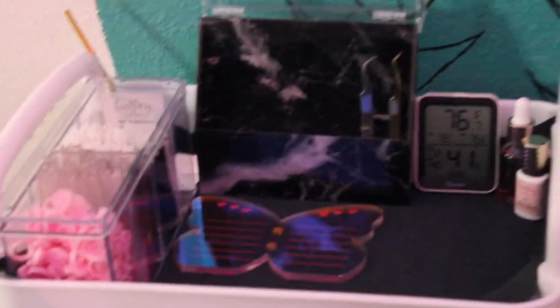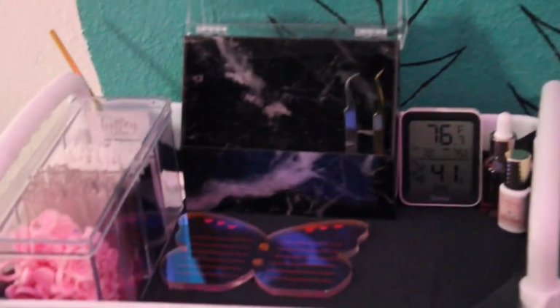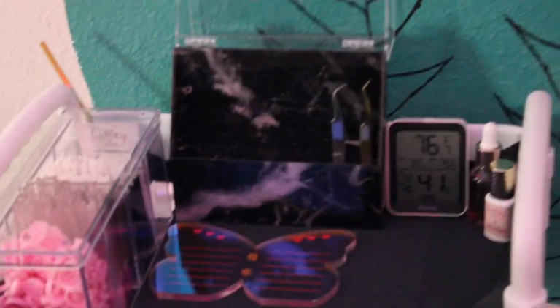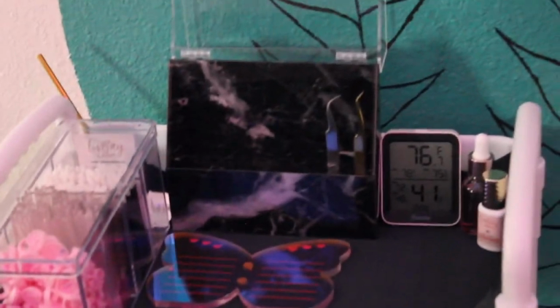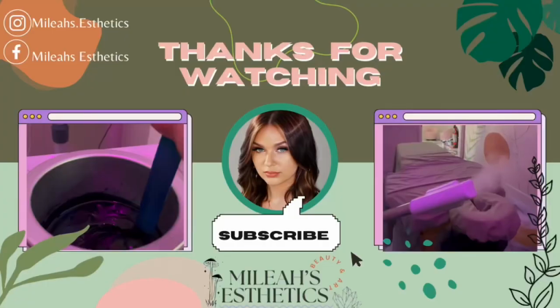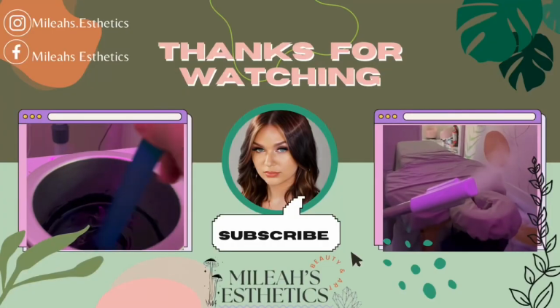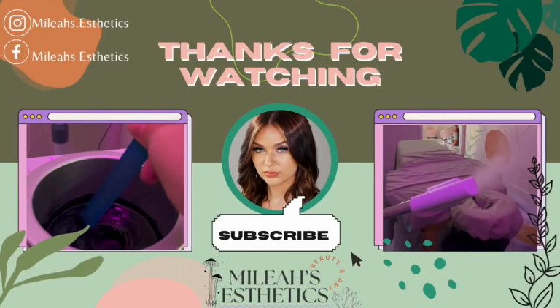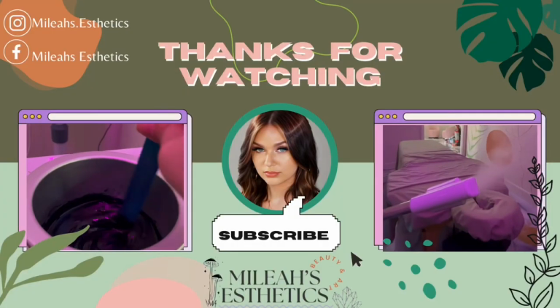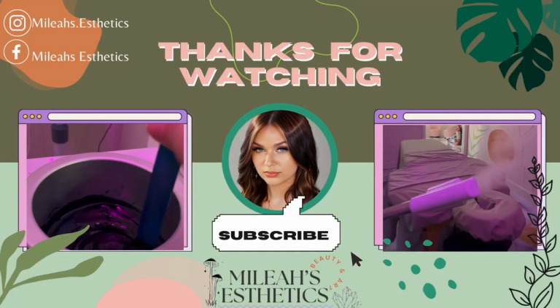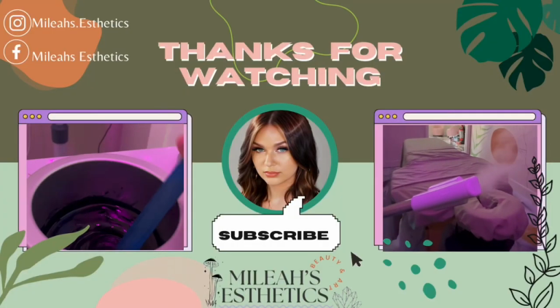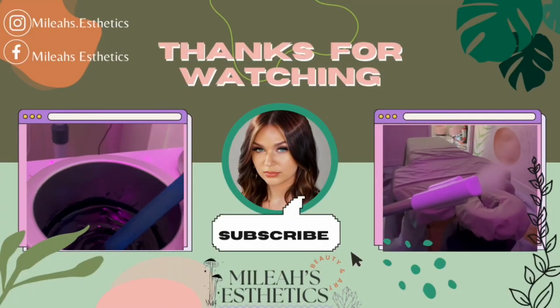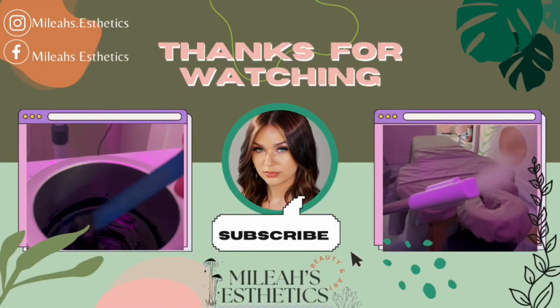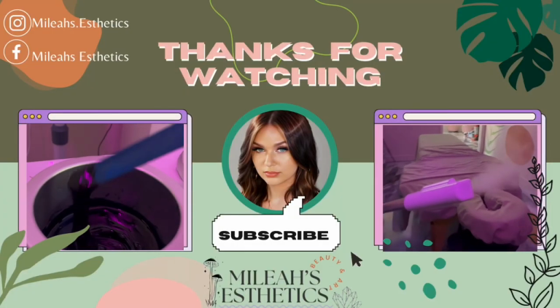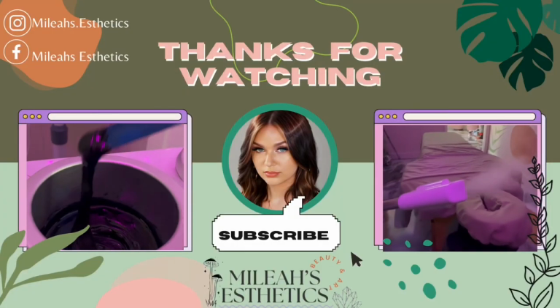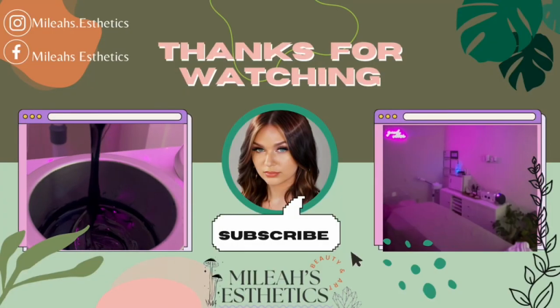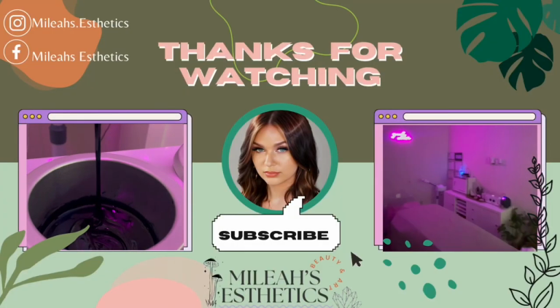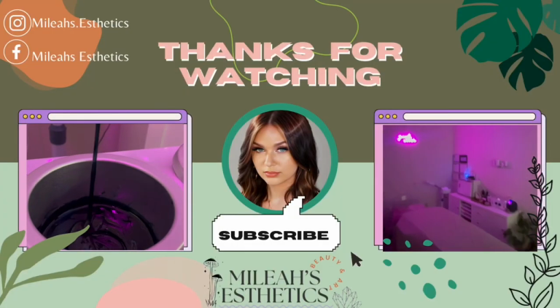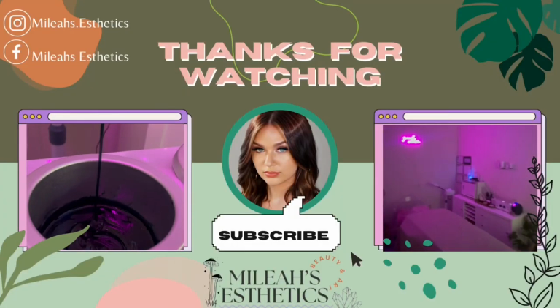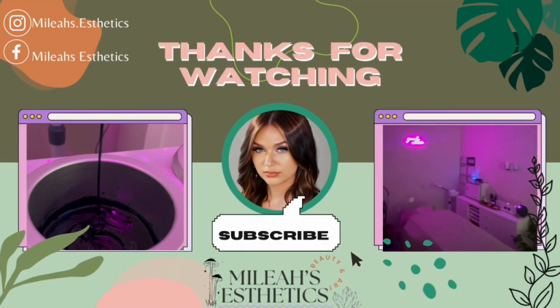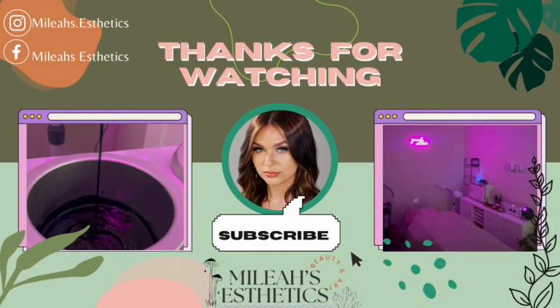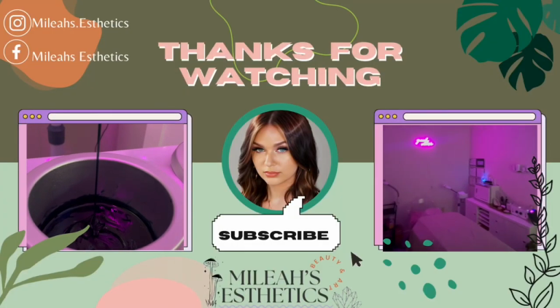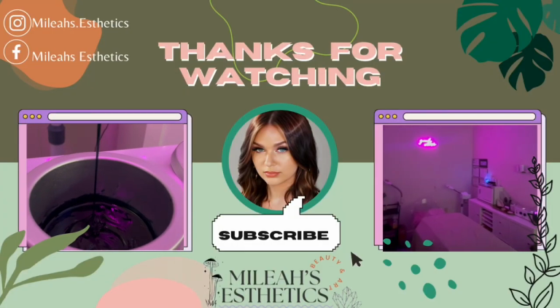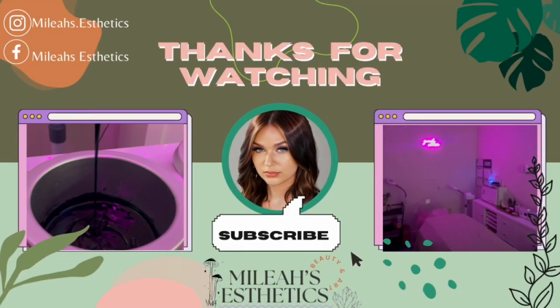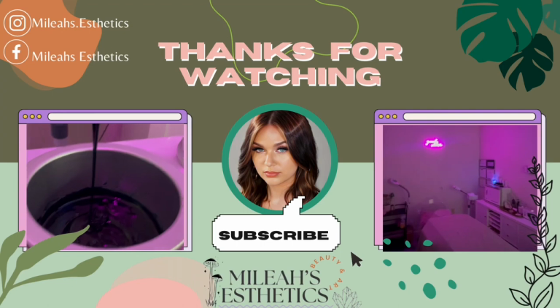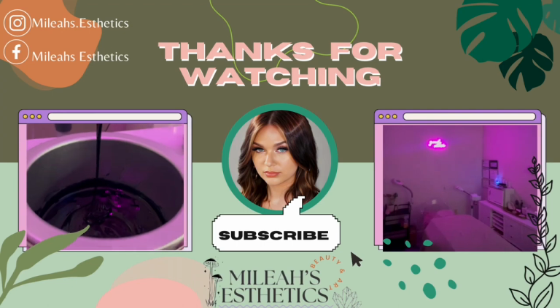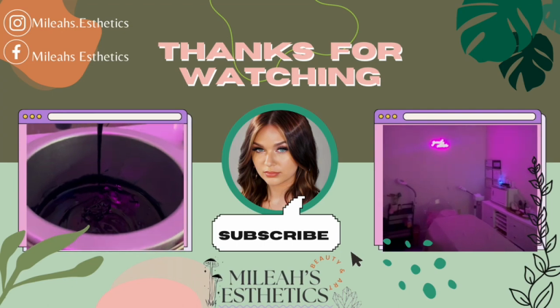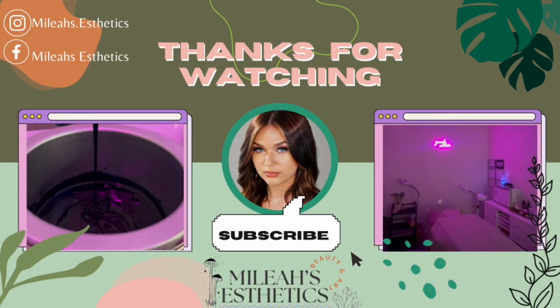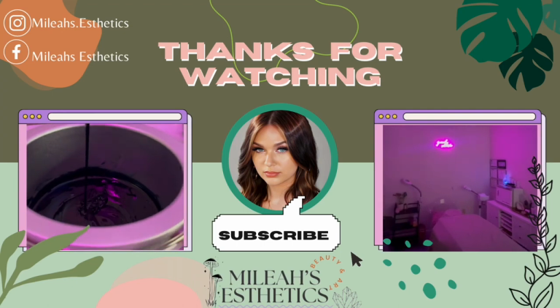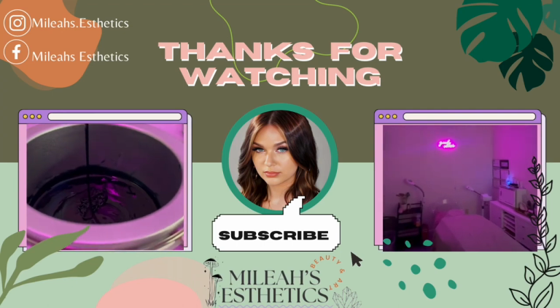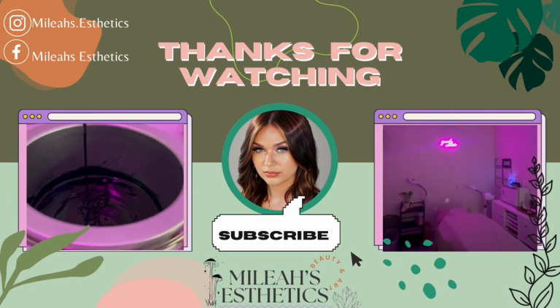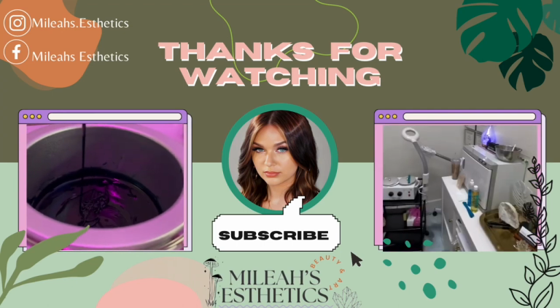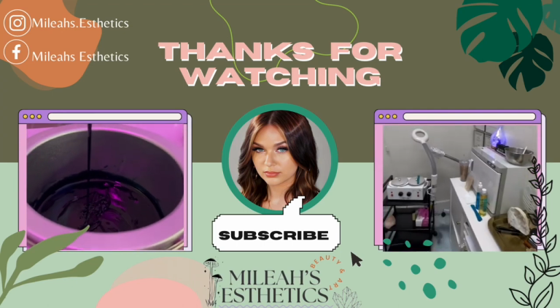Thank you so much for watching. I hope you made it to the end — please make sure to subscribe, like, comment, and share this video.